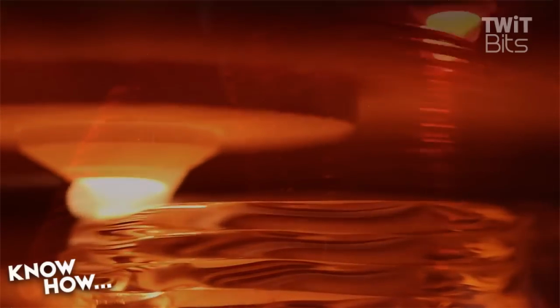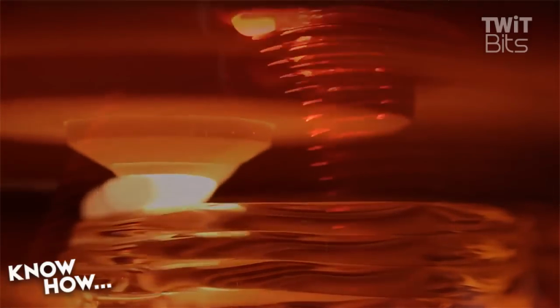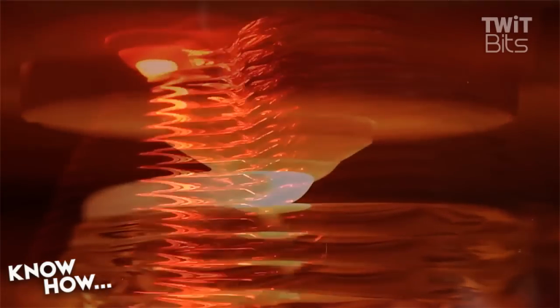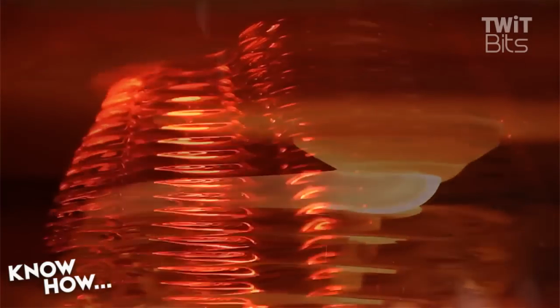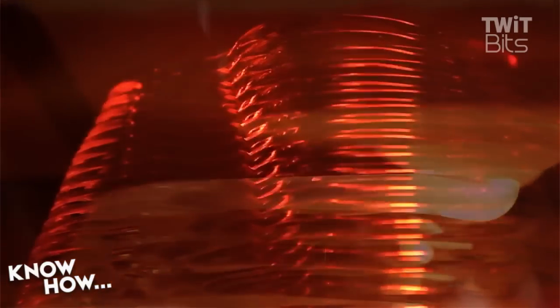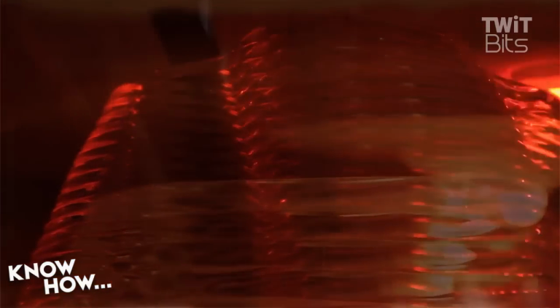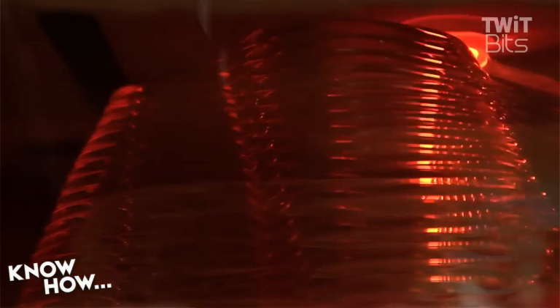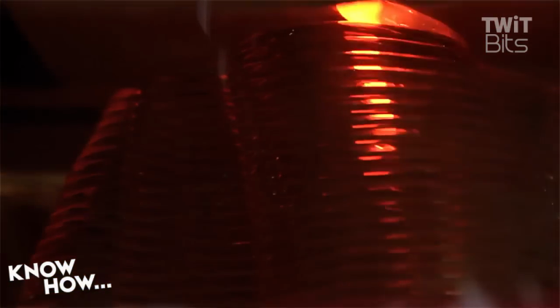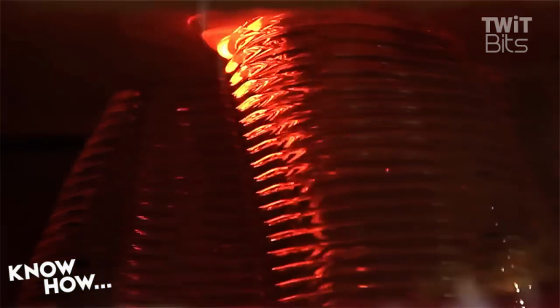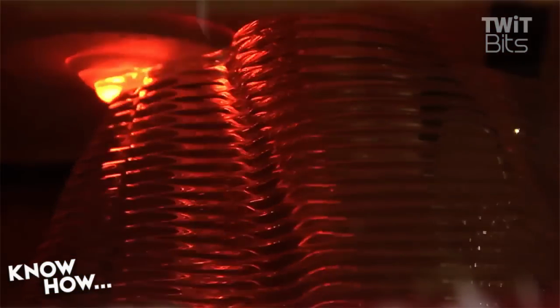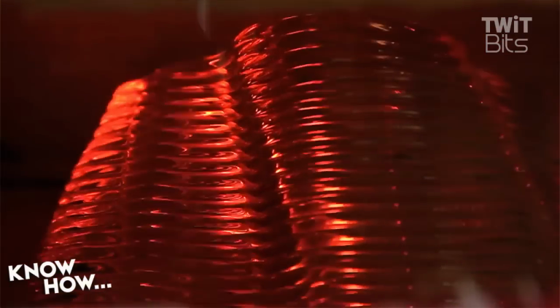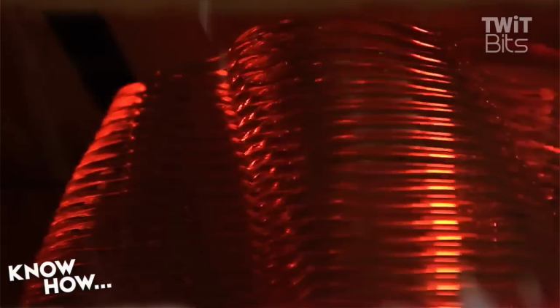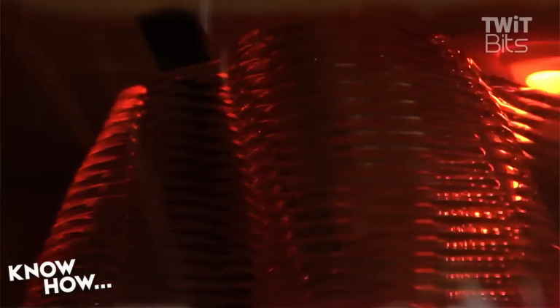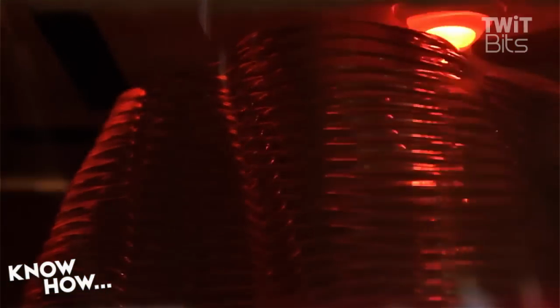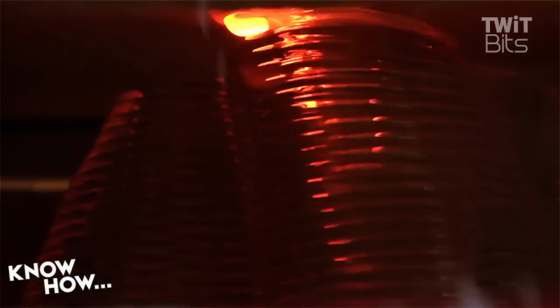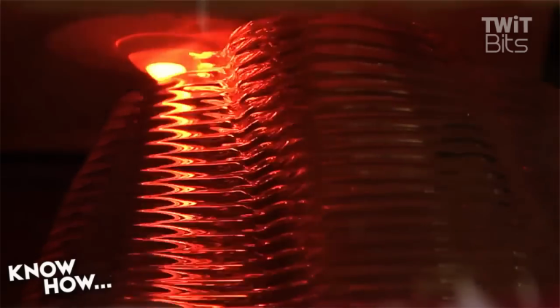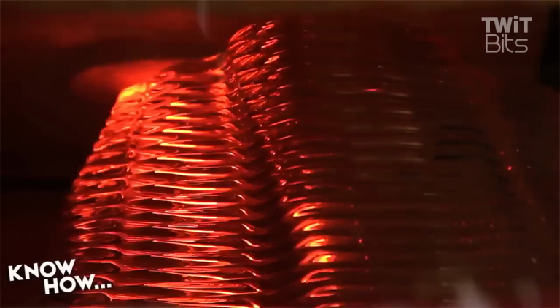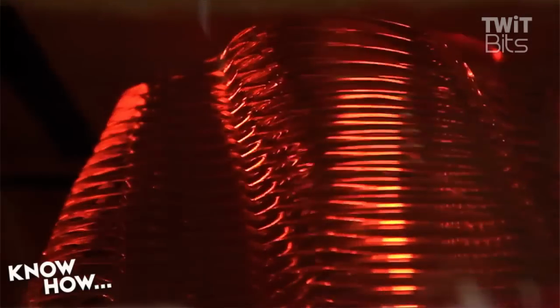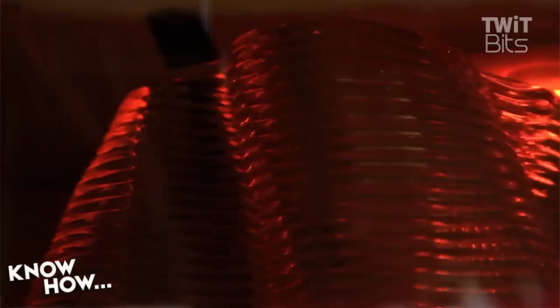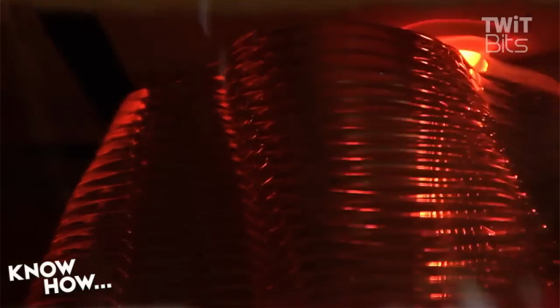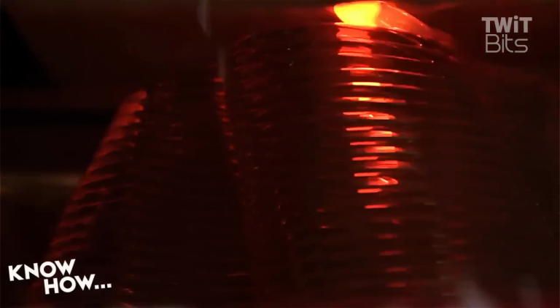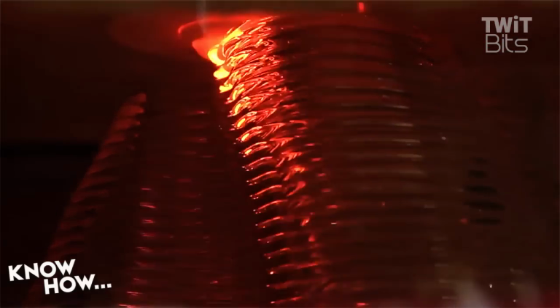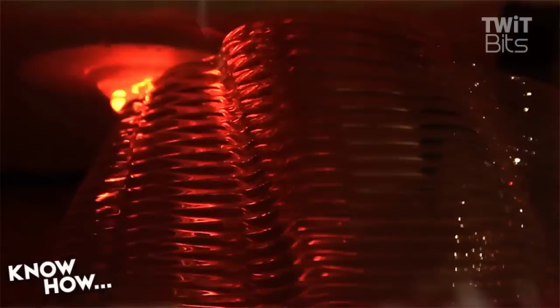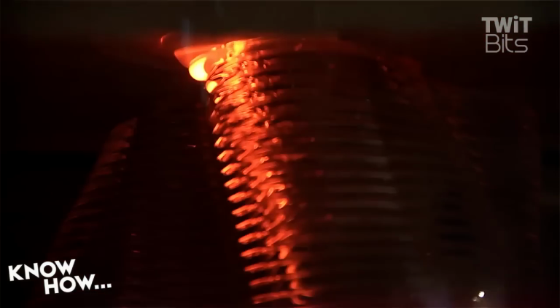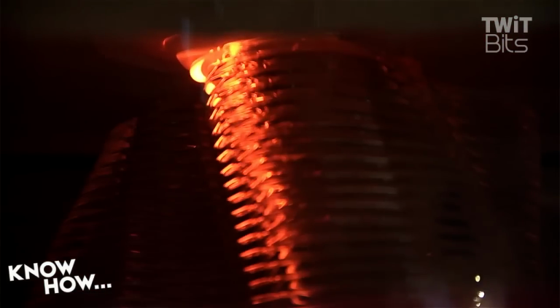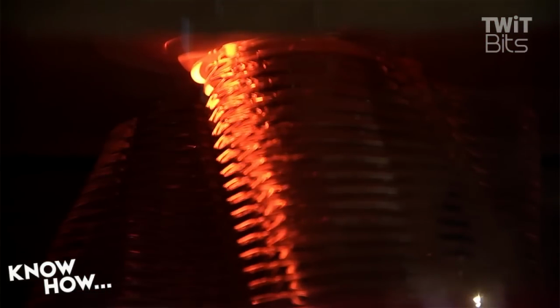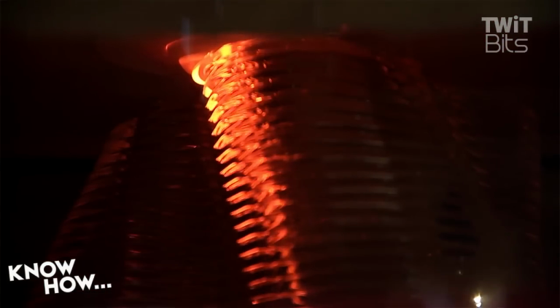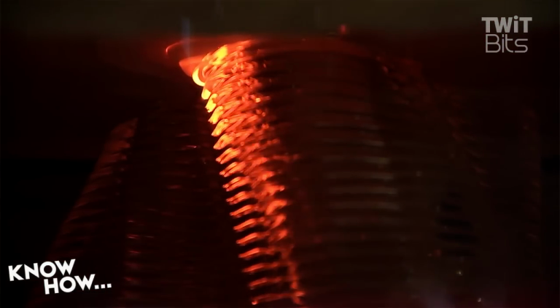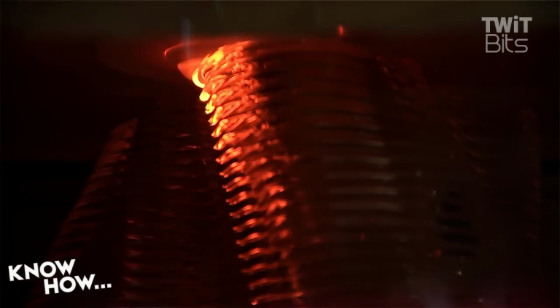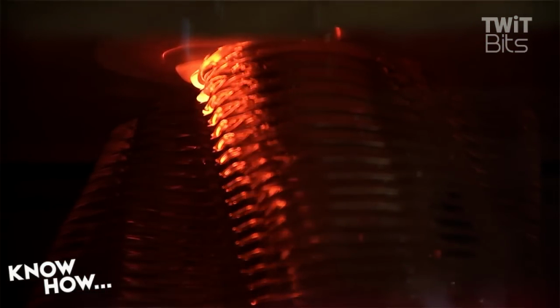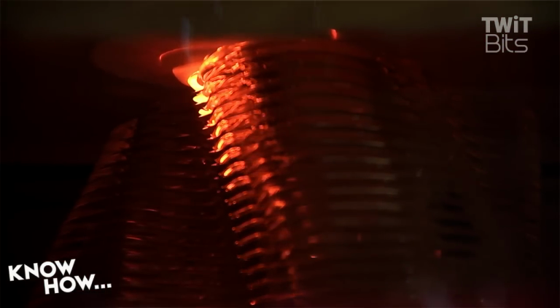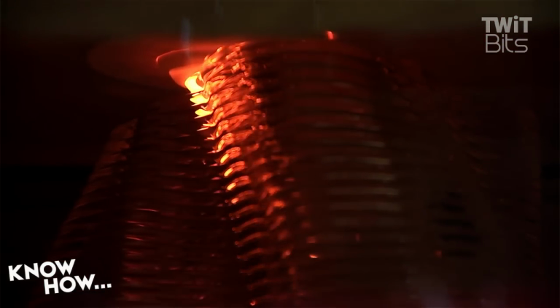When they want to stop, they have a system that forces a blast of compressed air, which solidifies the glass and the printing process ends.